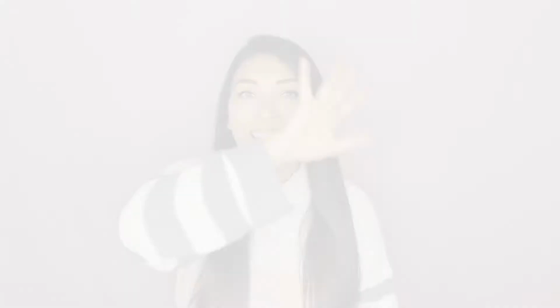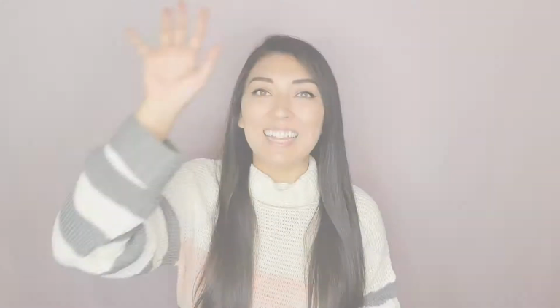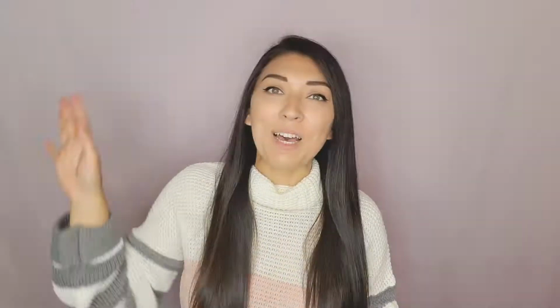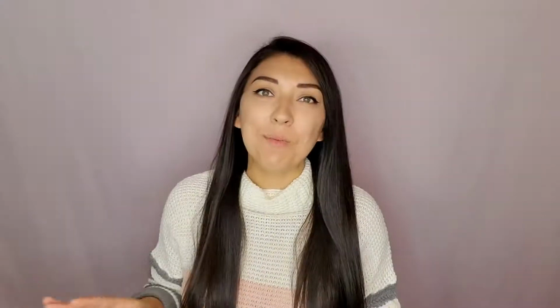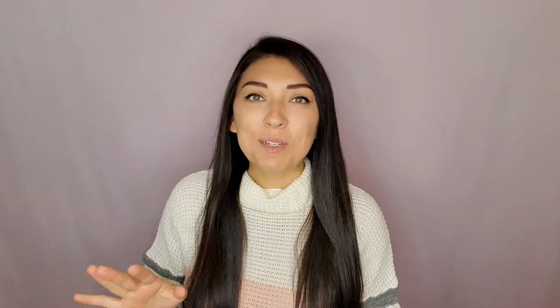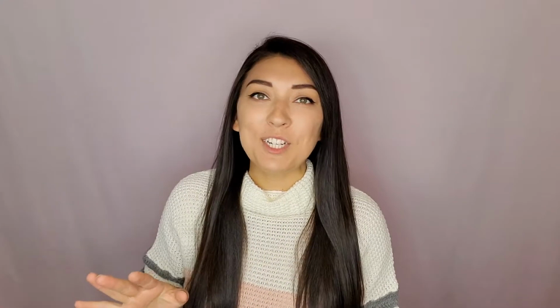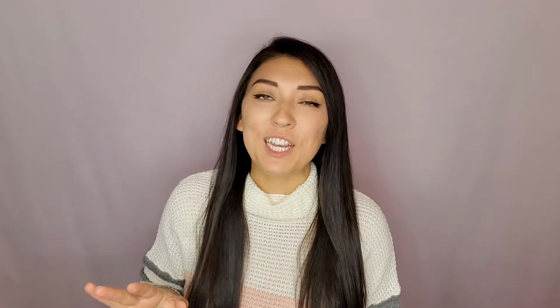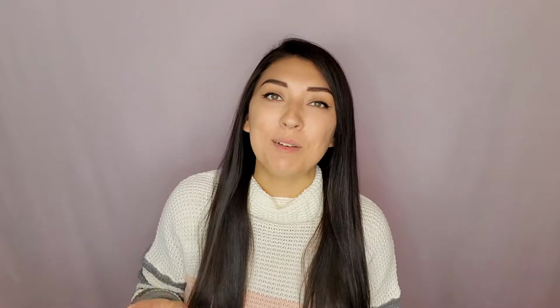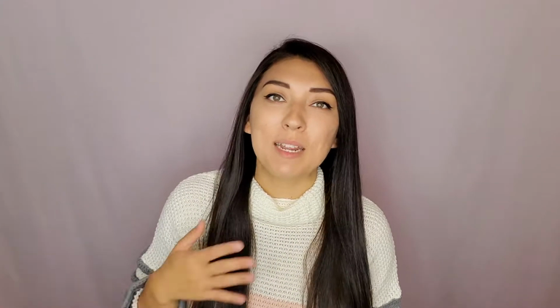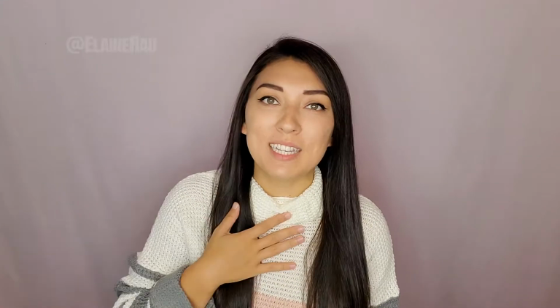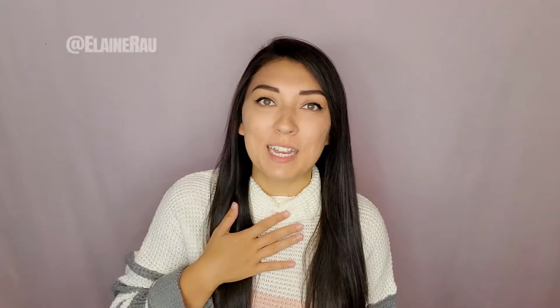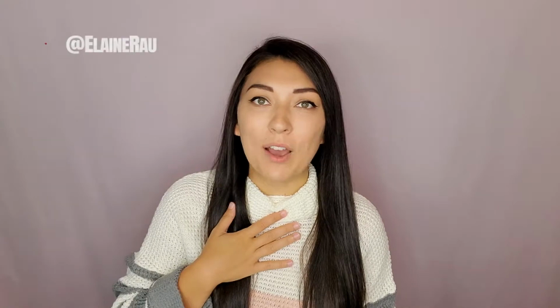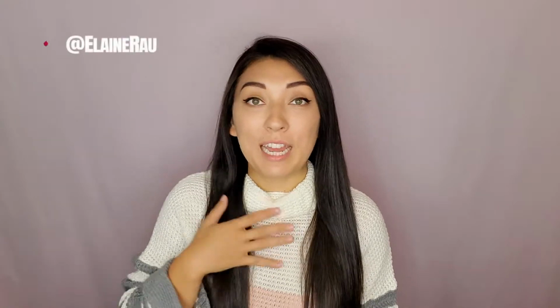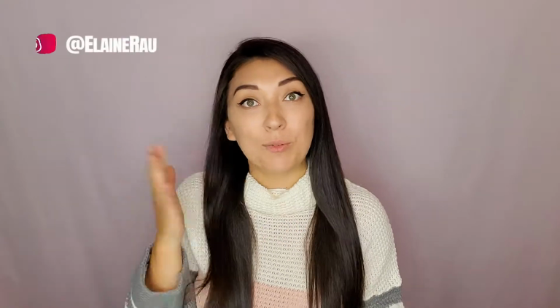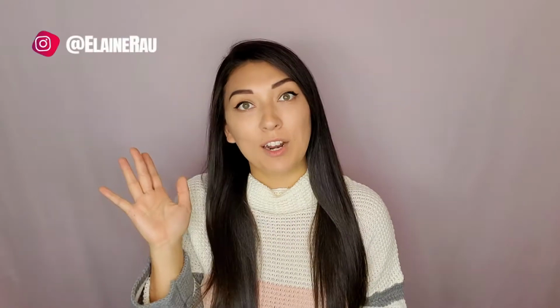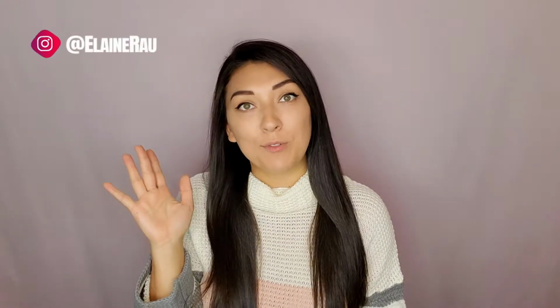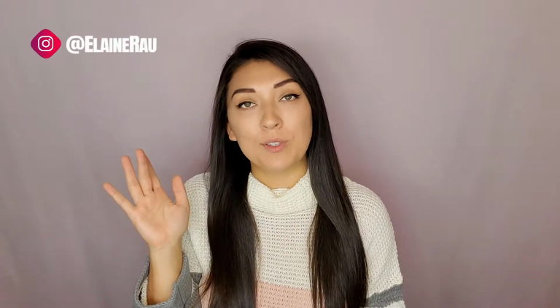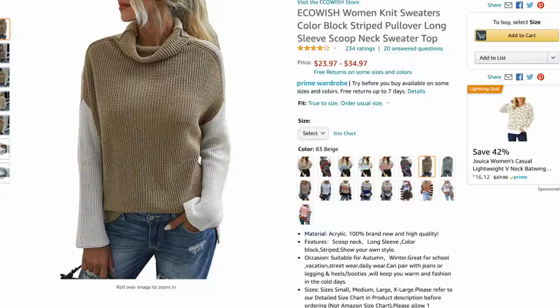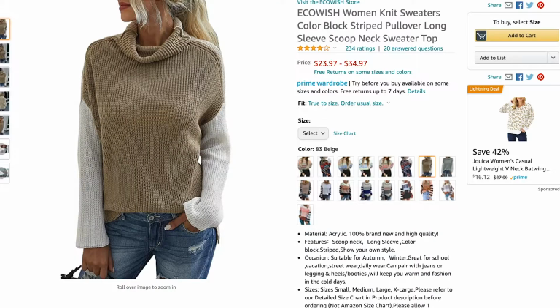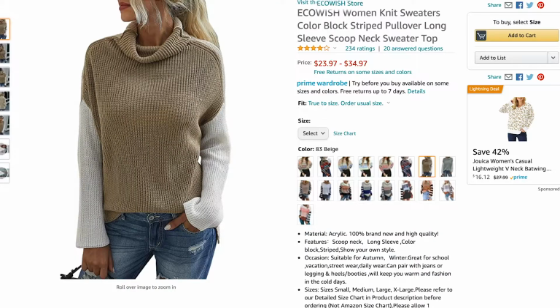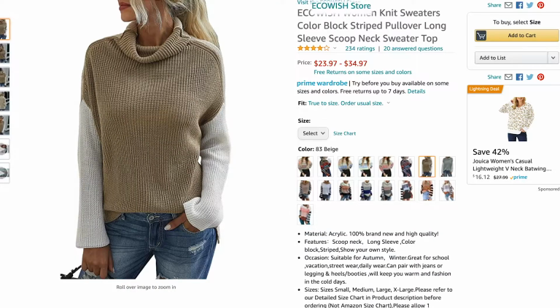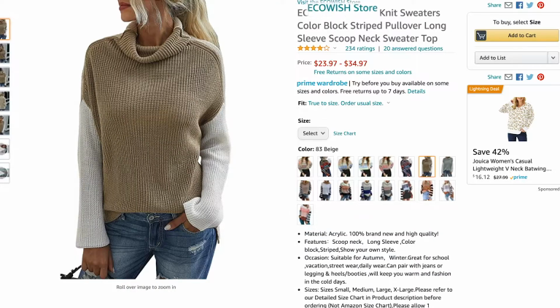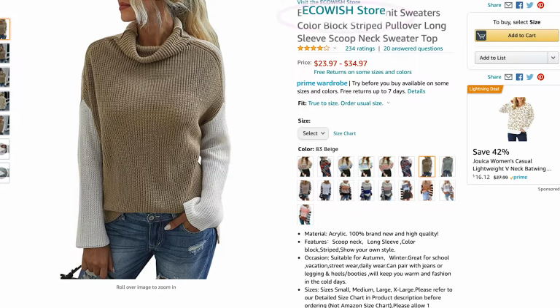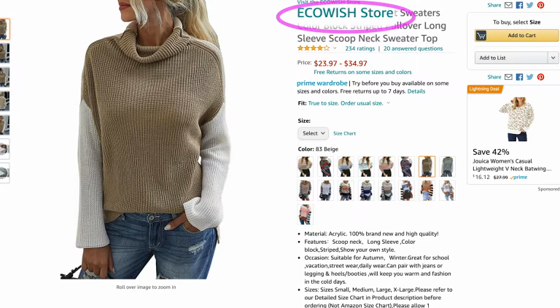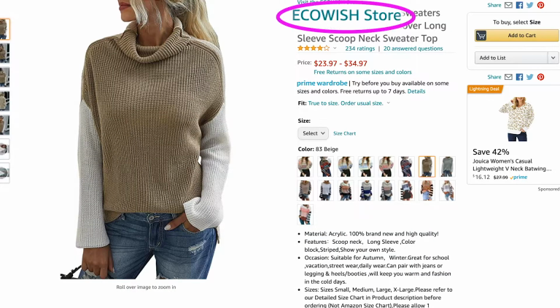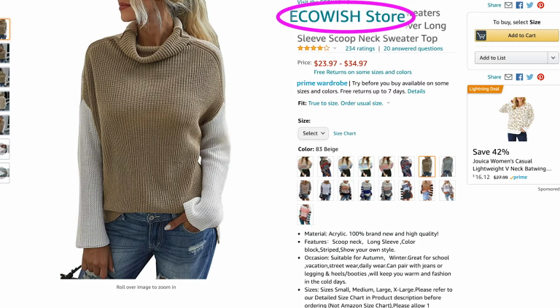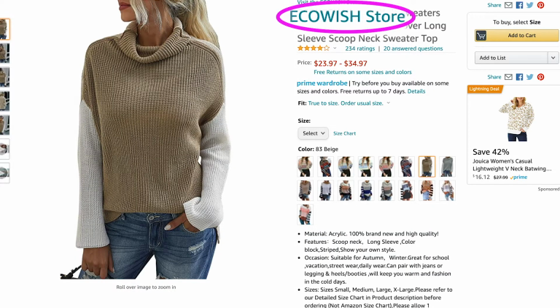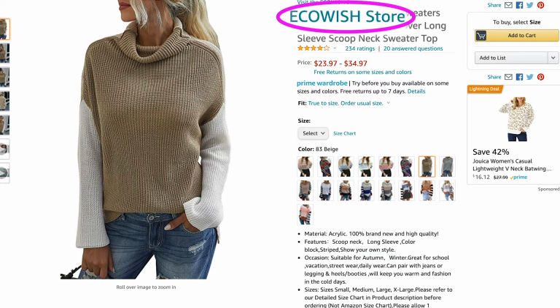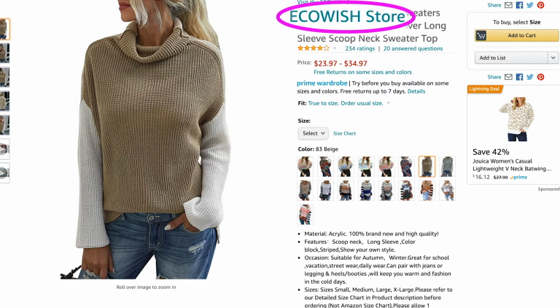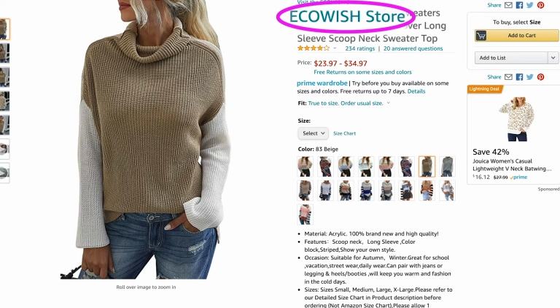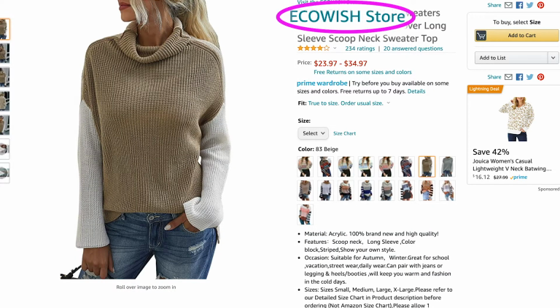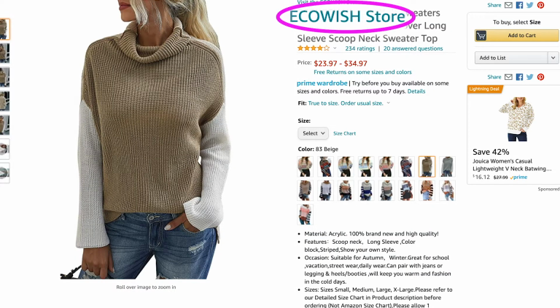Hello and welcome to my channel. My name is Elaine Rao and I do product reviews. Today, I'm going to be reviewing EcoWish's two-color sweater.